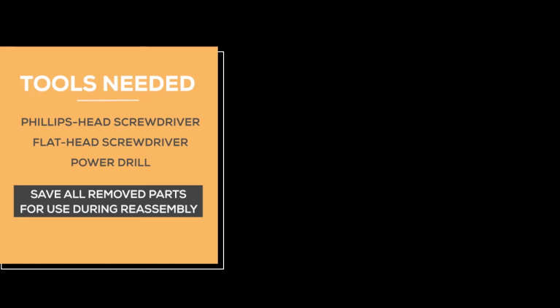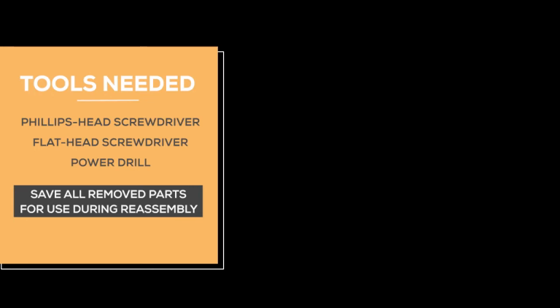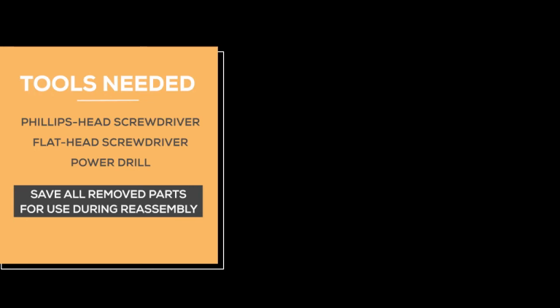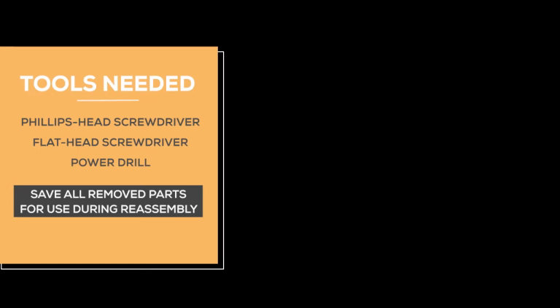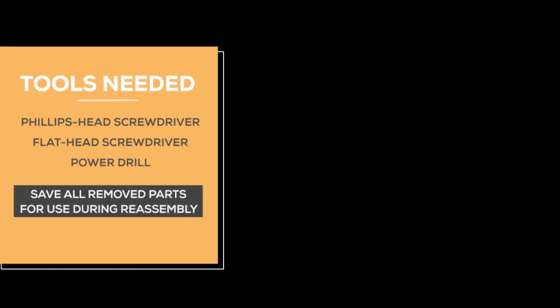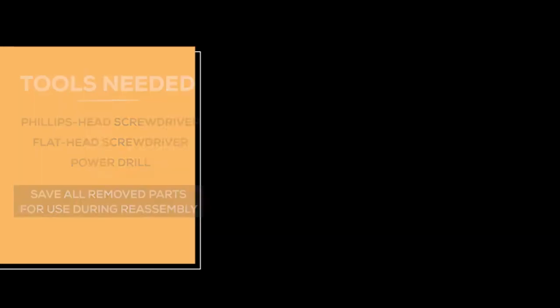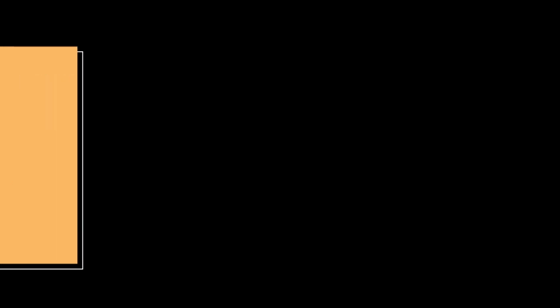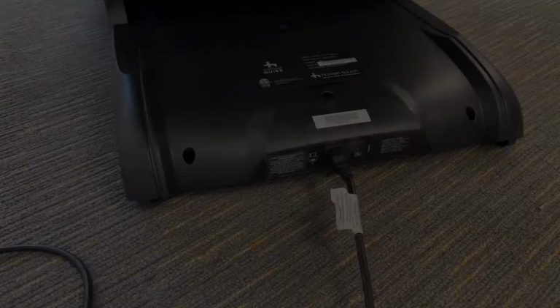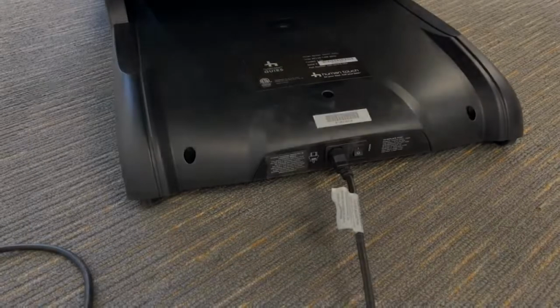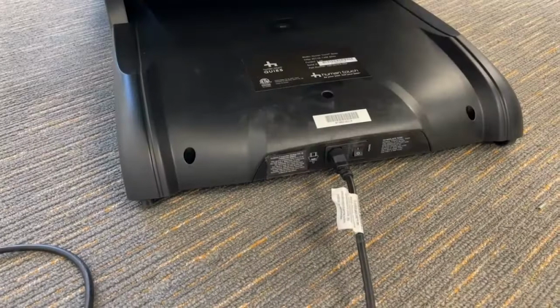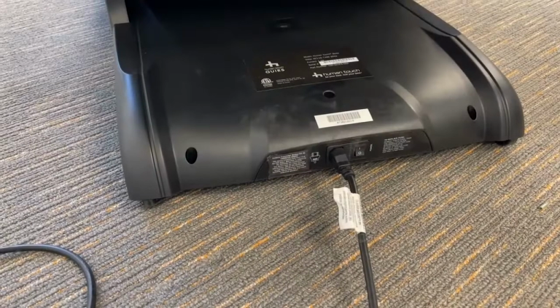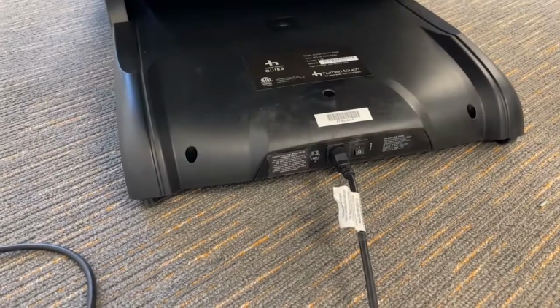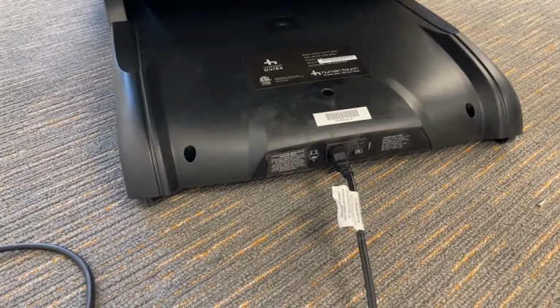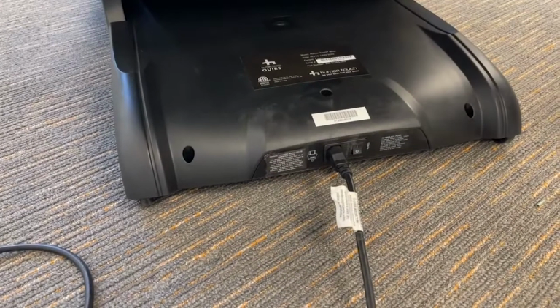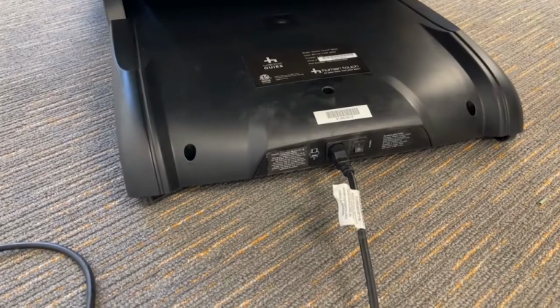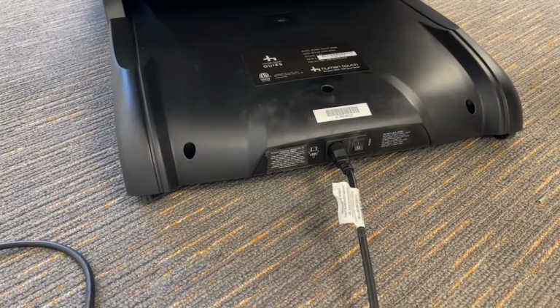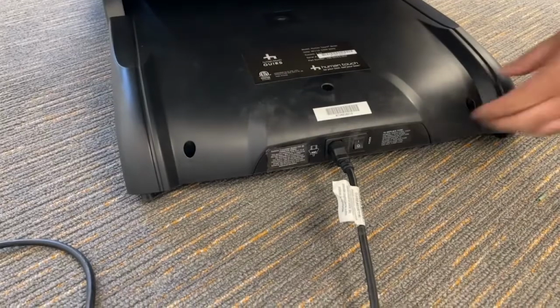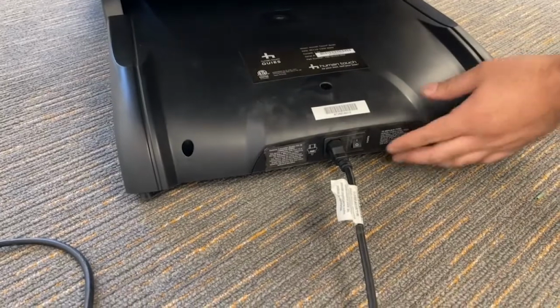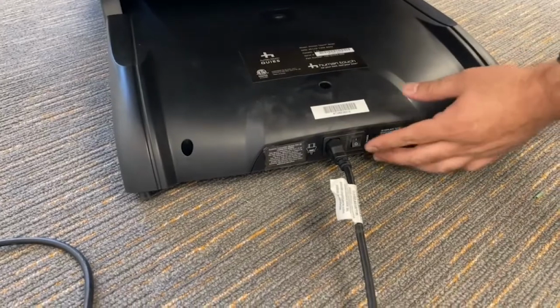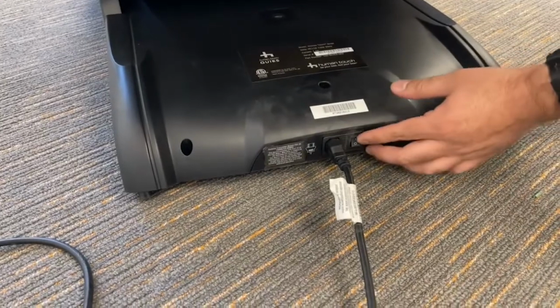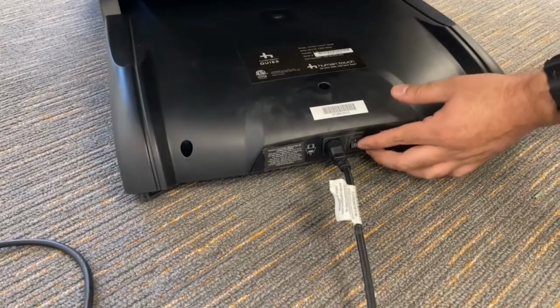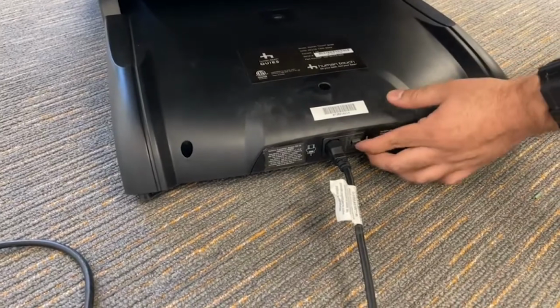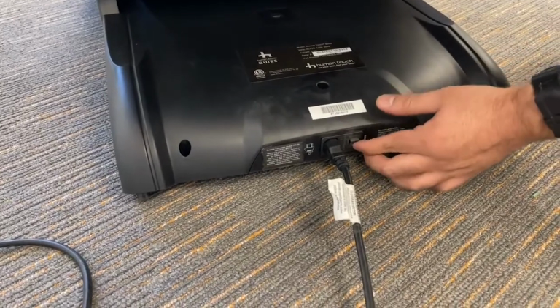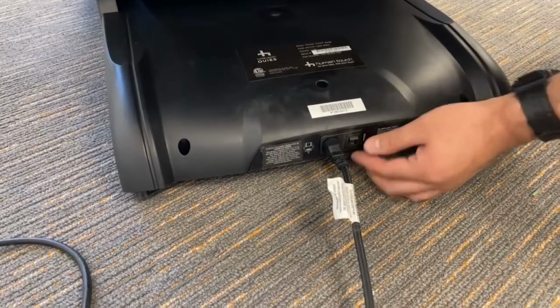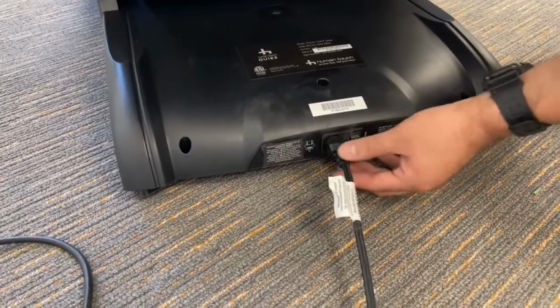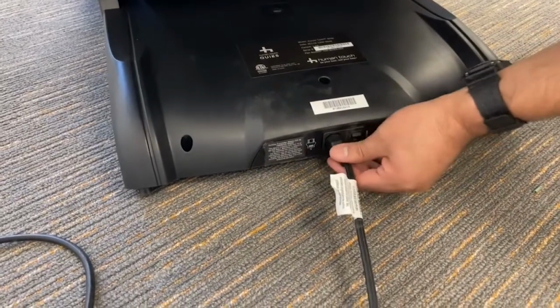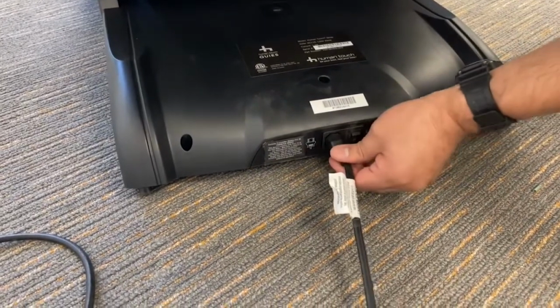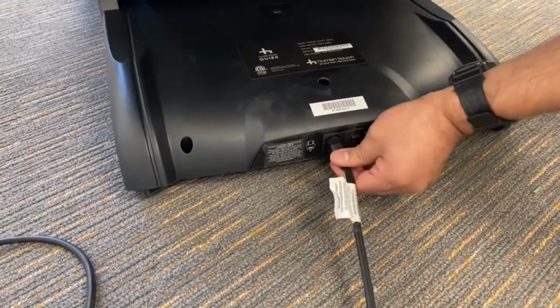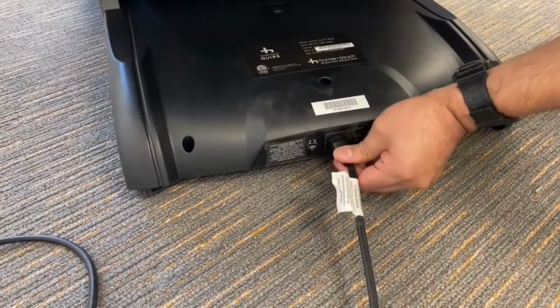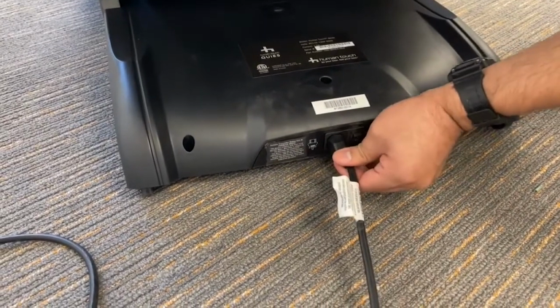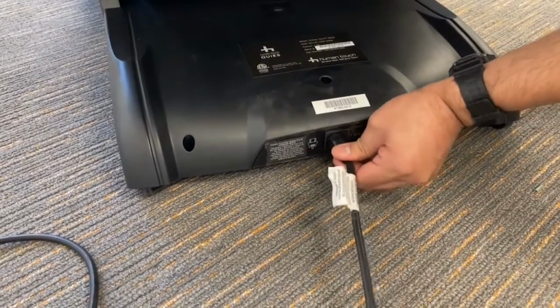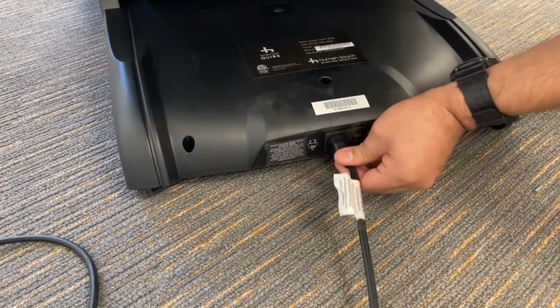Start by turning the power switch, located on the back of the chair, to off, then unplug the chair.